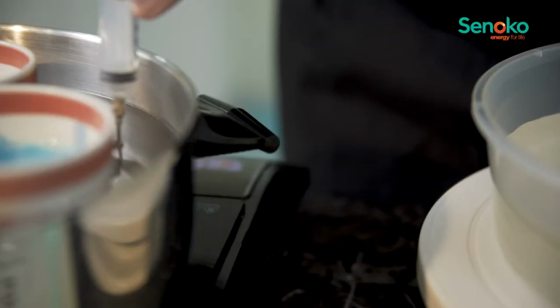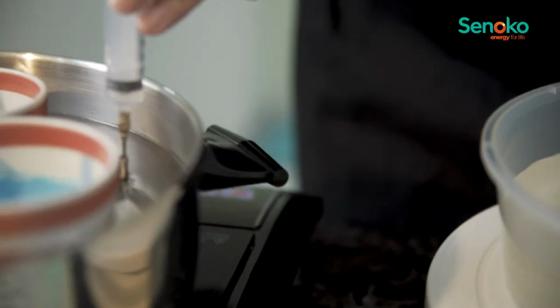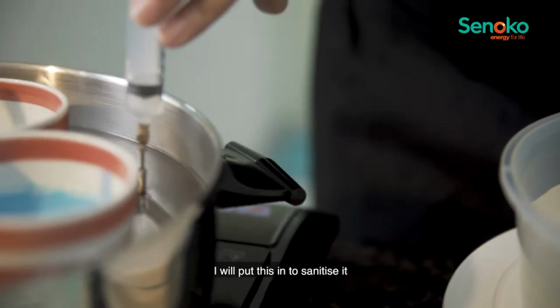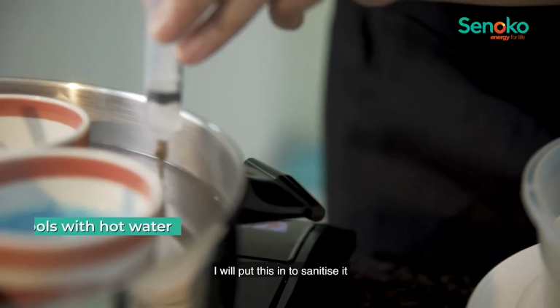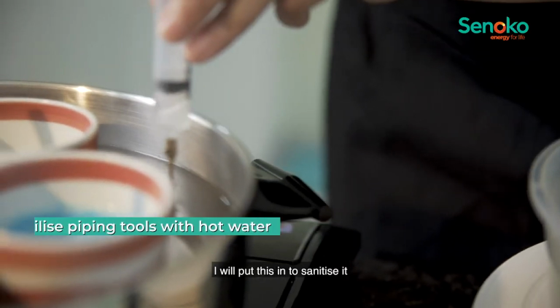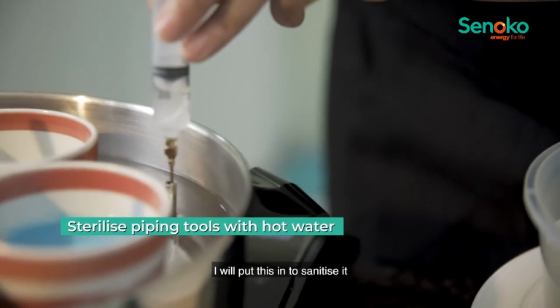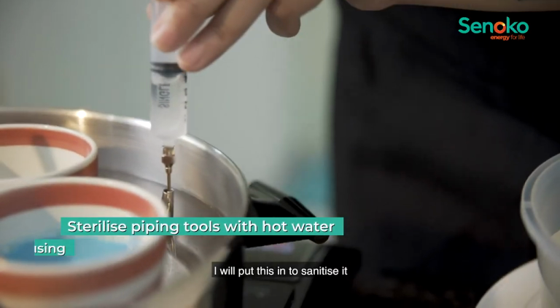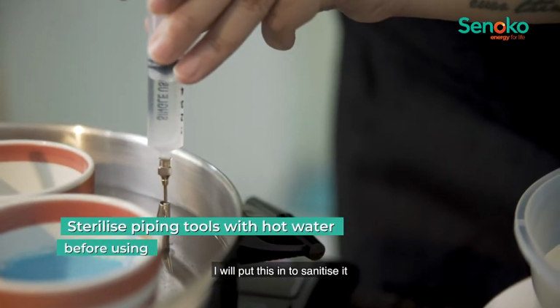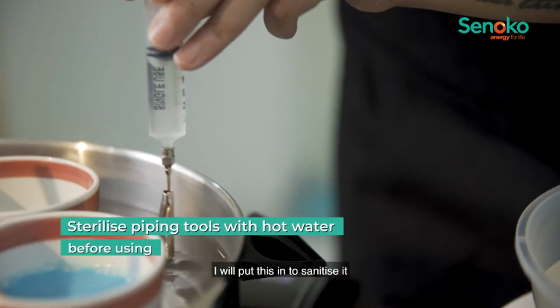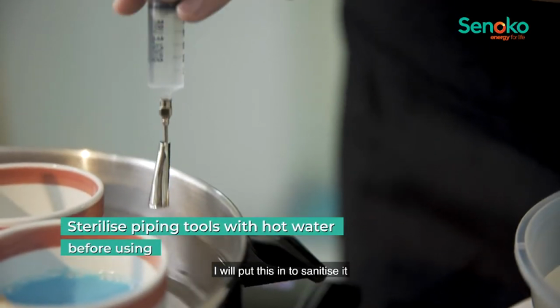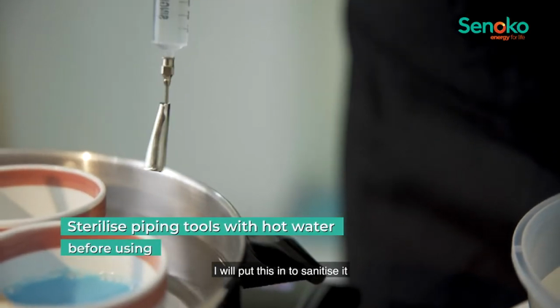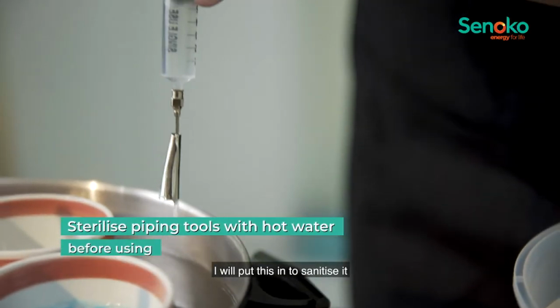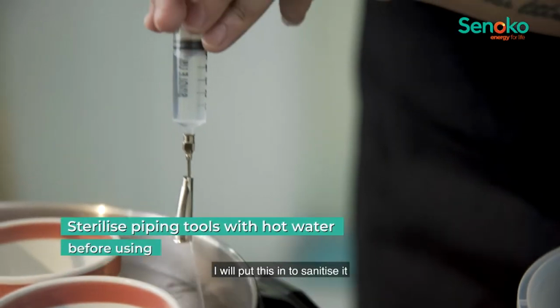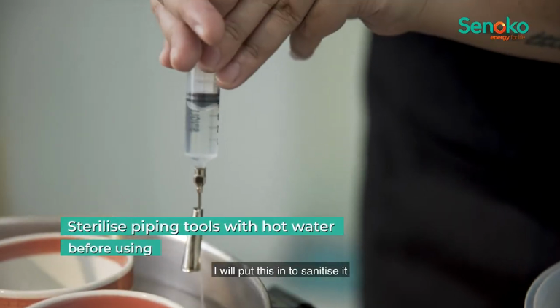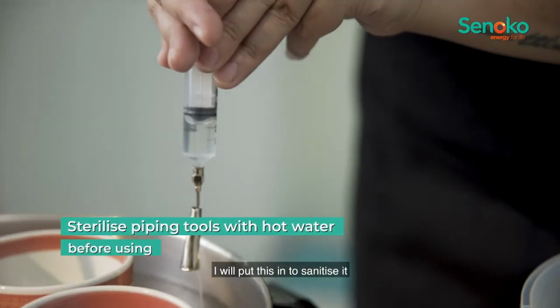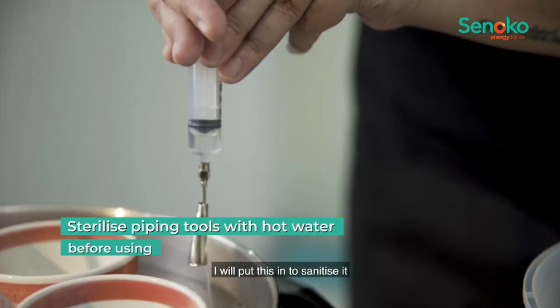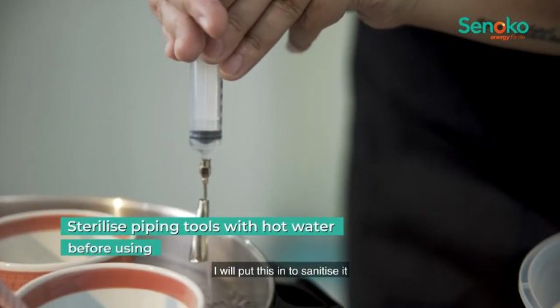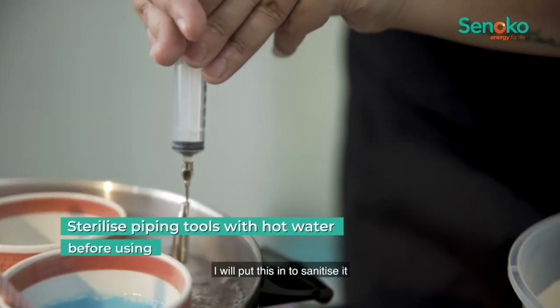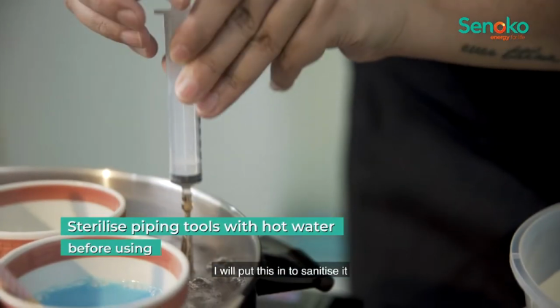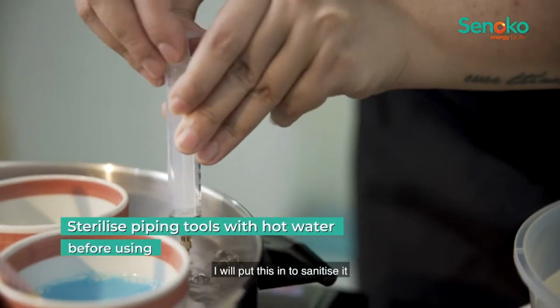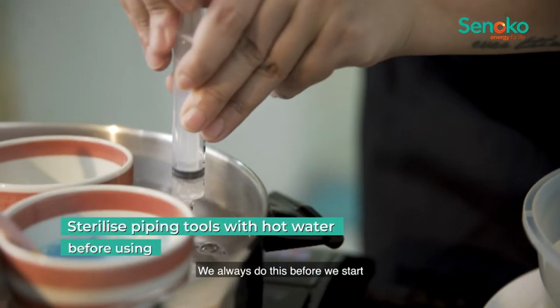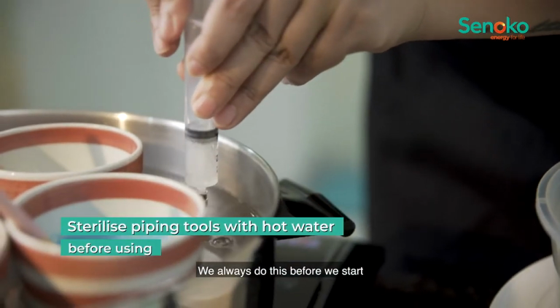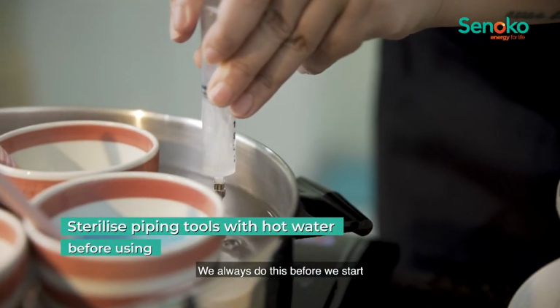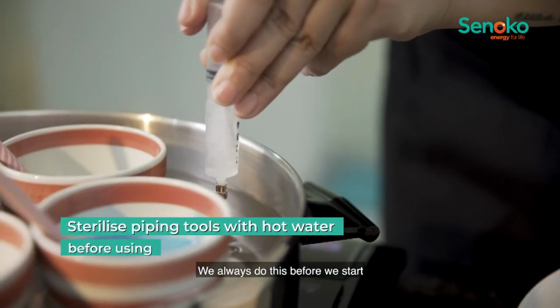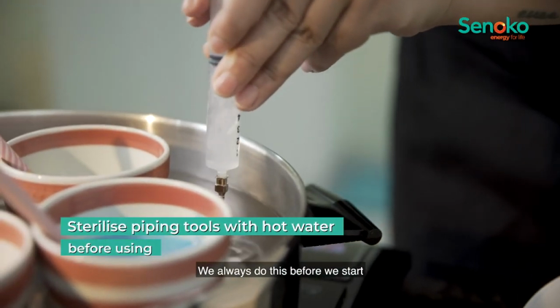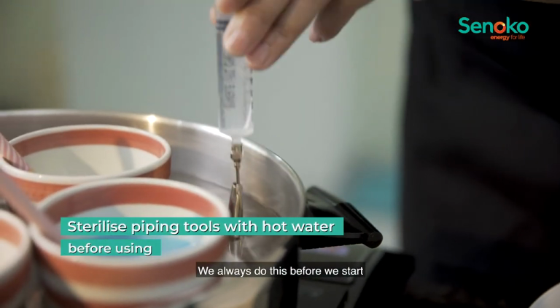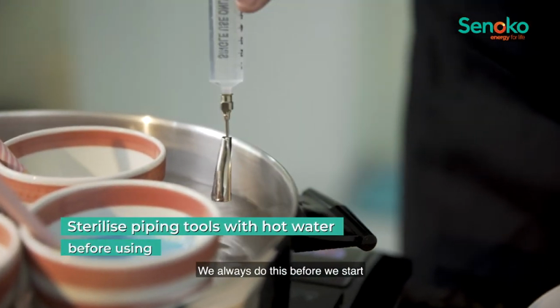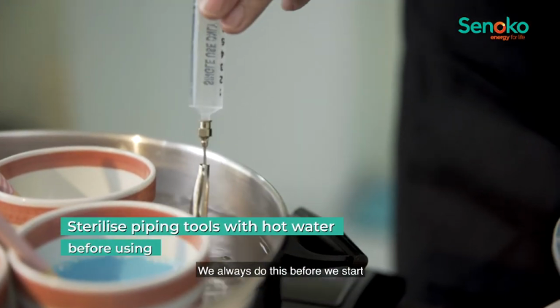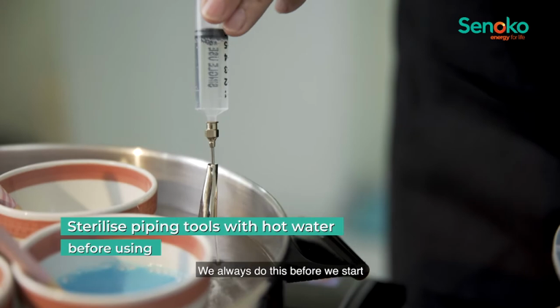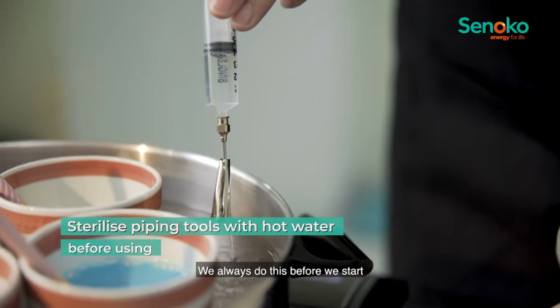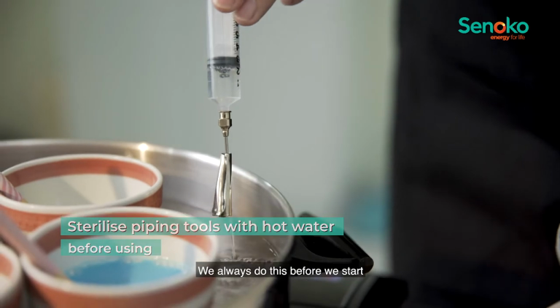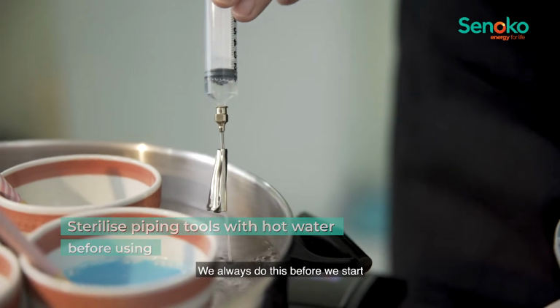I will put this in to sanitize it. We always do this before we start.